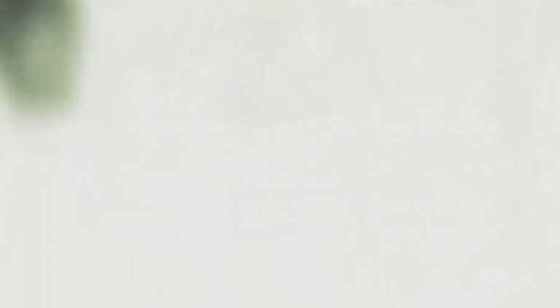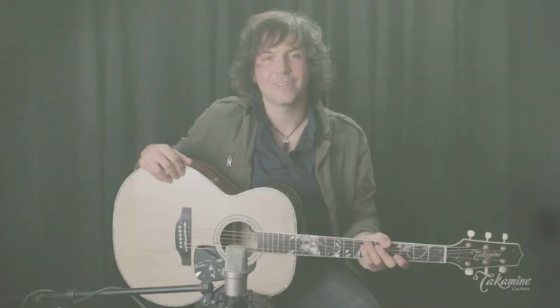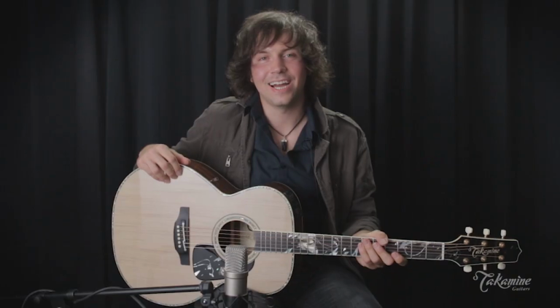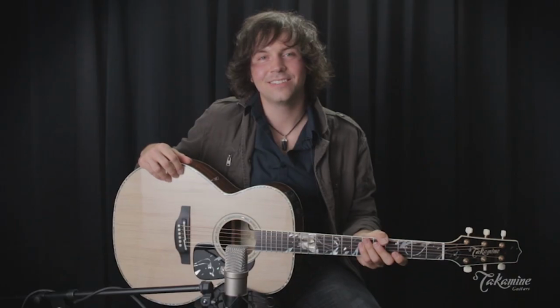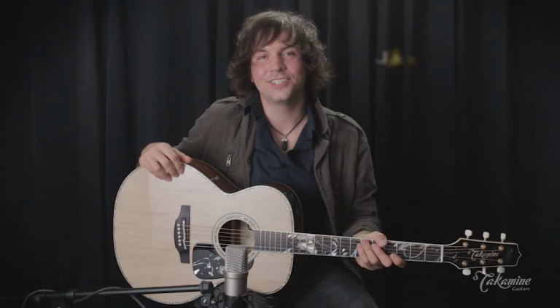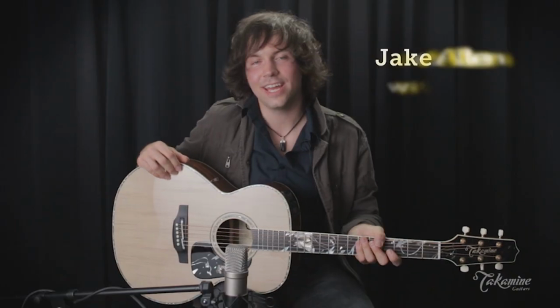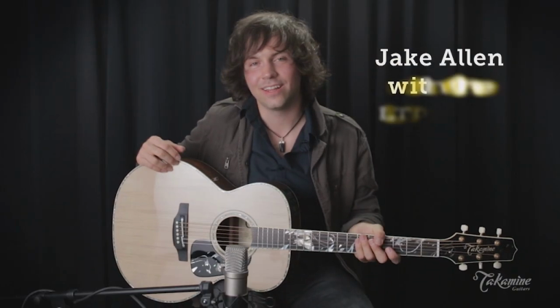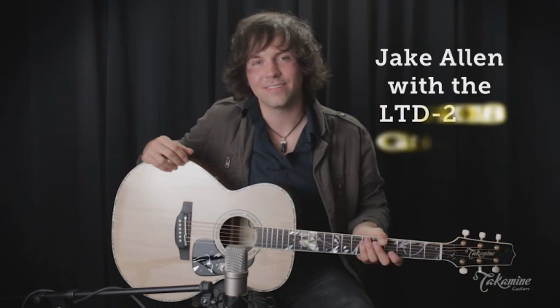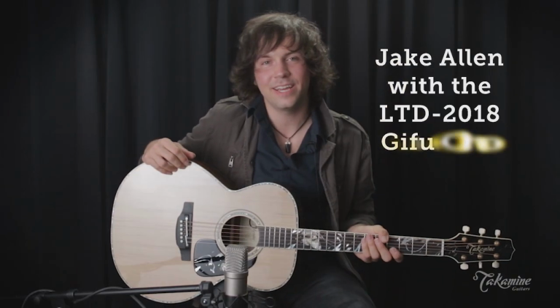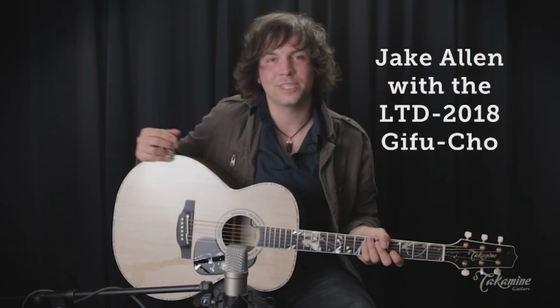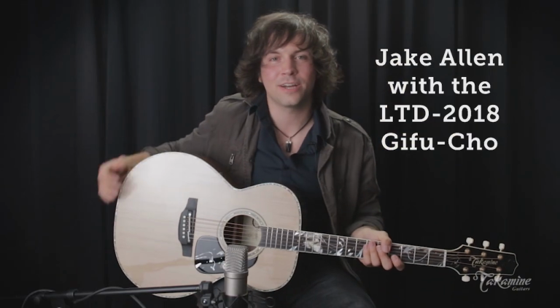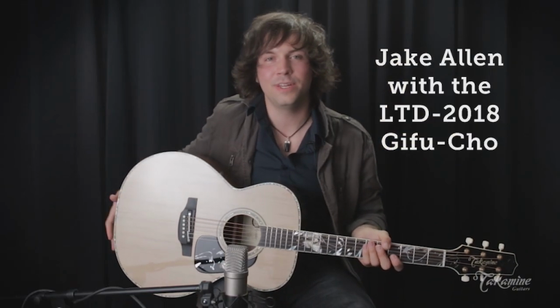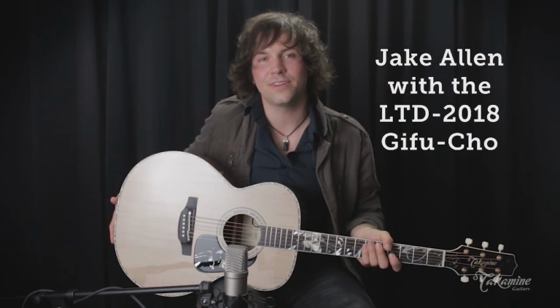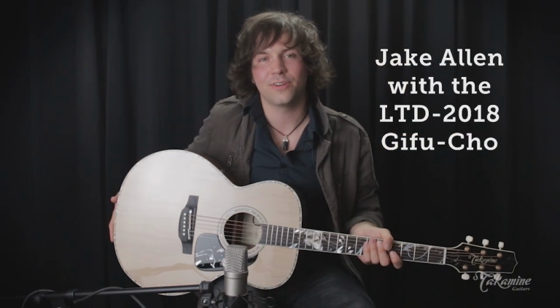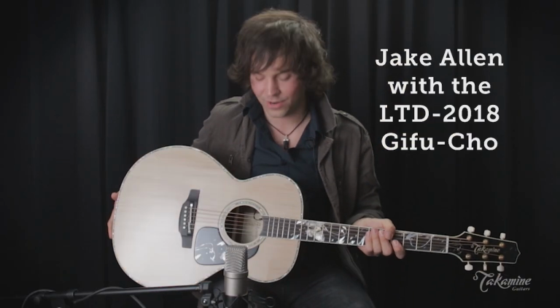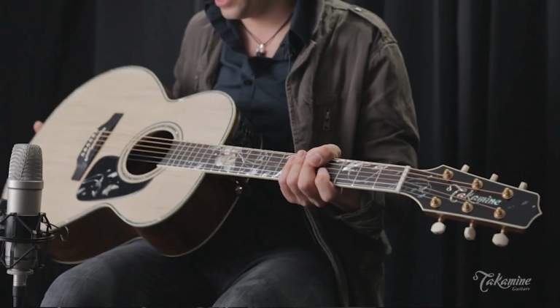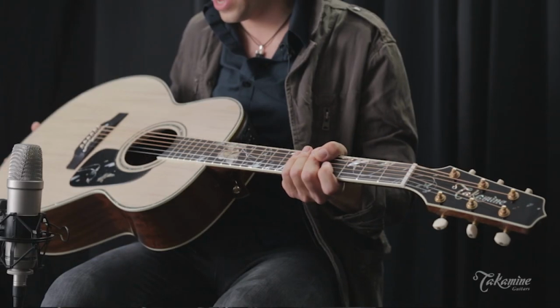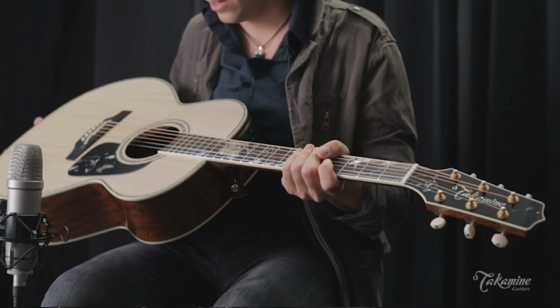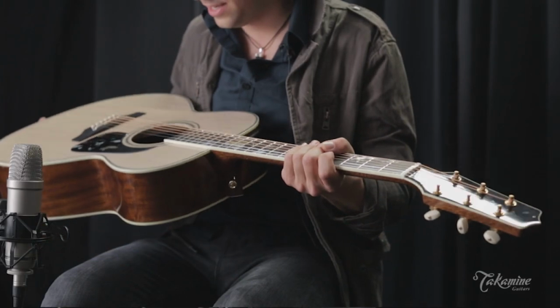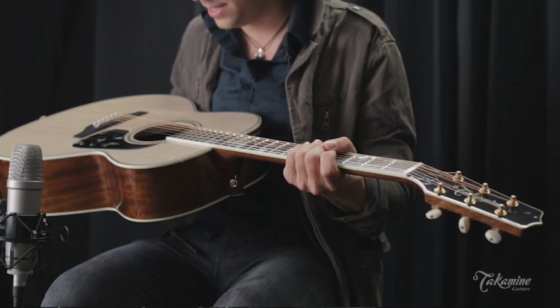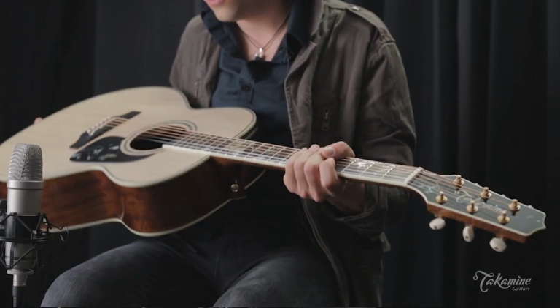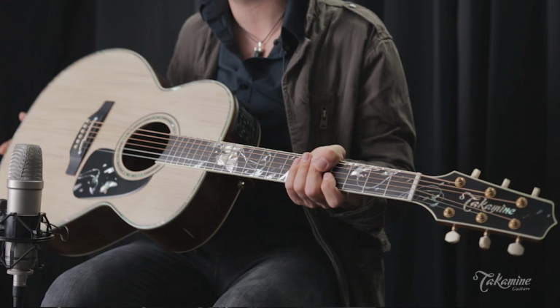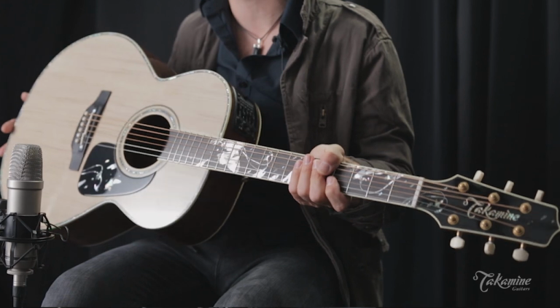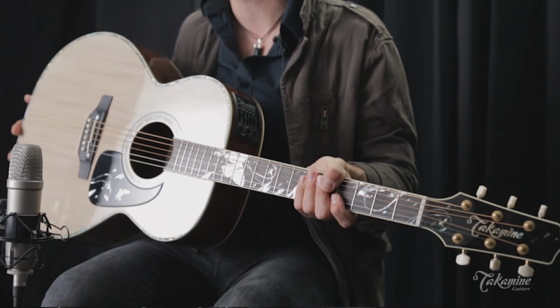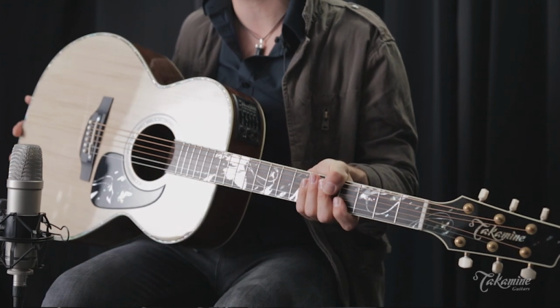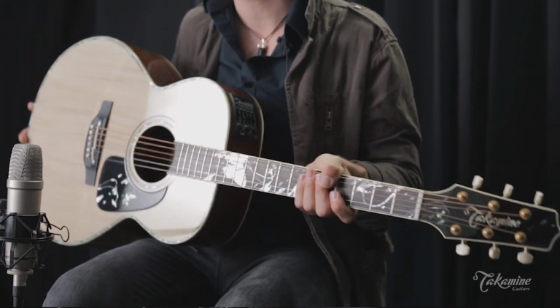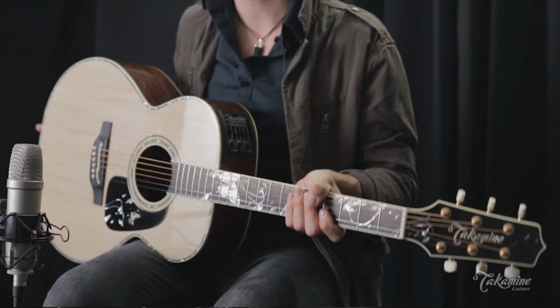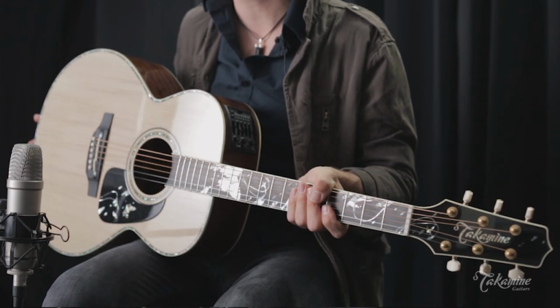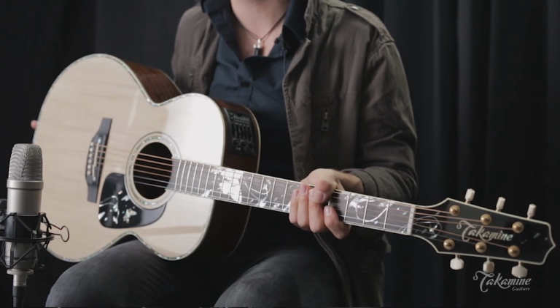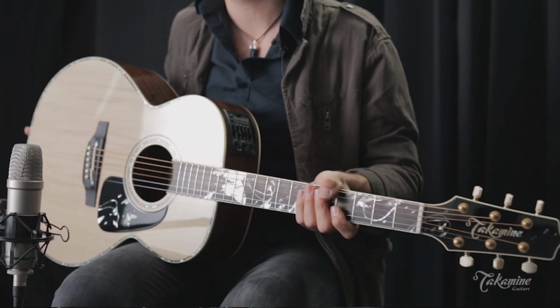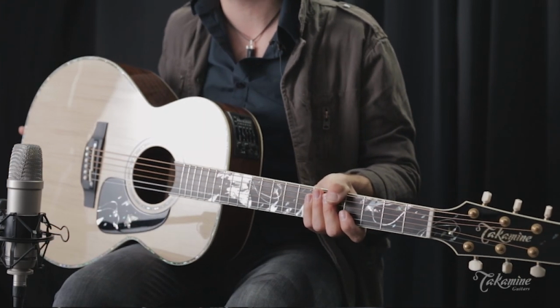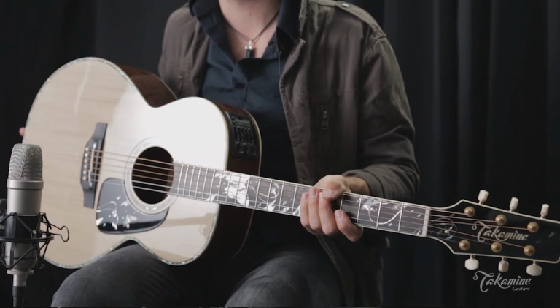Hi, this is Jake Allen. Today I'm at Takamine Guitars trying out the LTD 2018 Gifu Cho model.